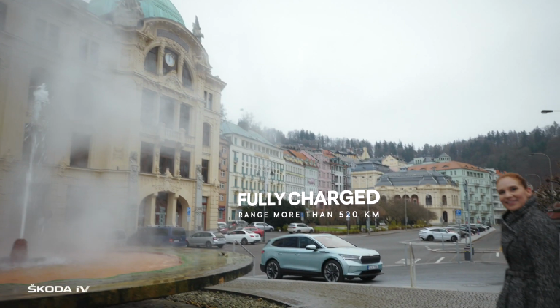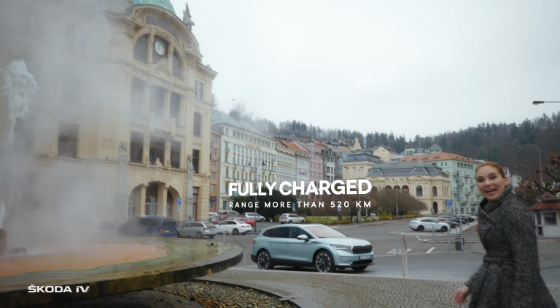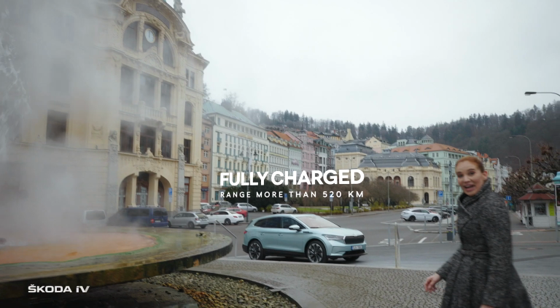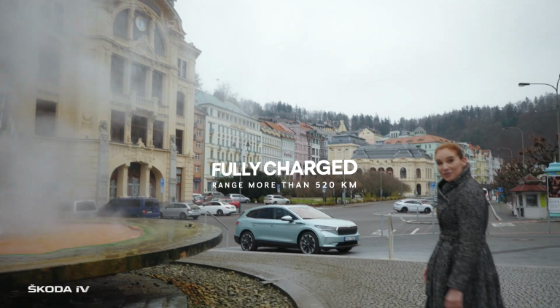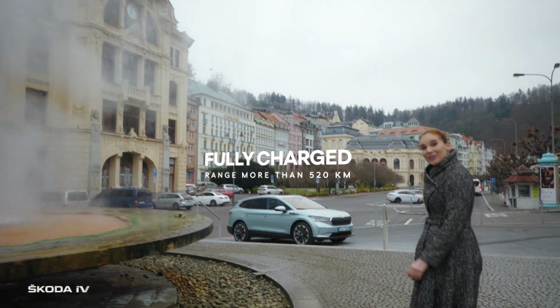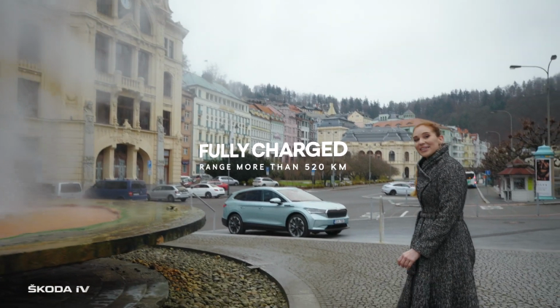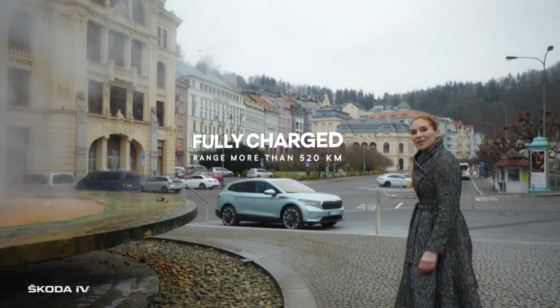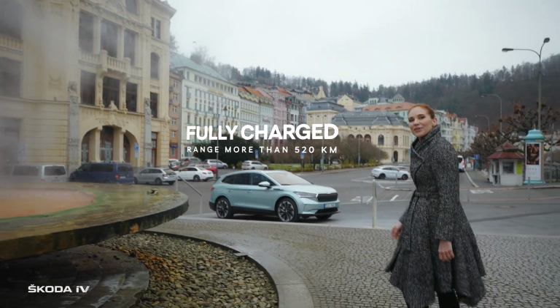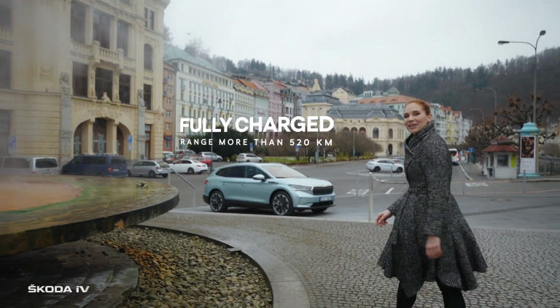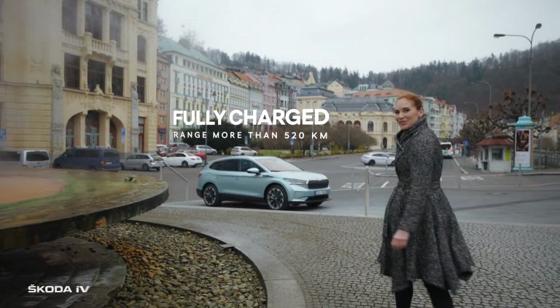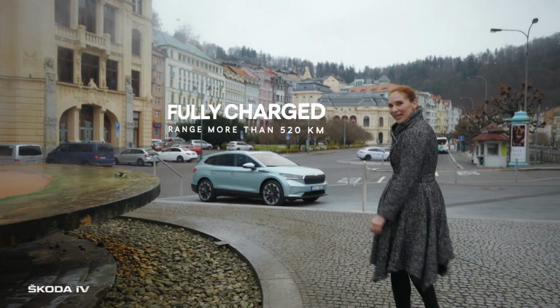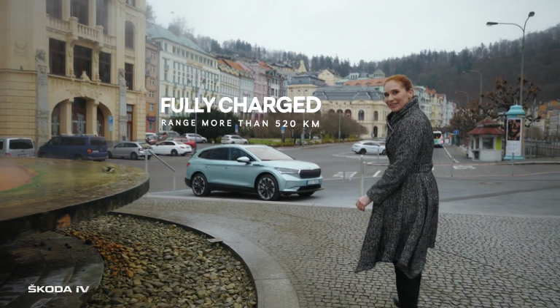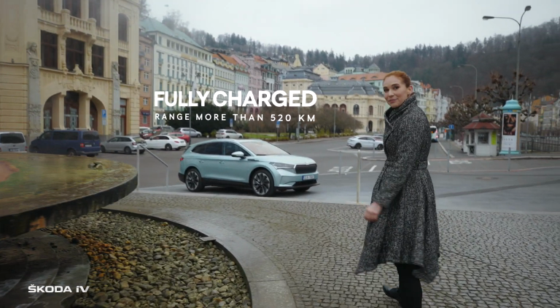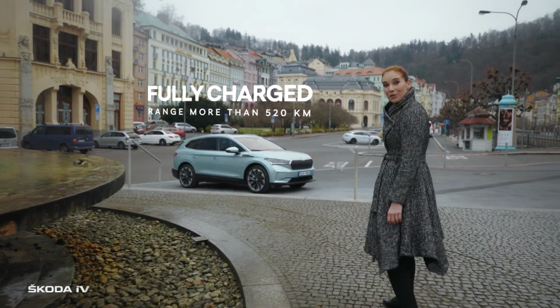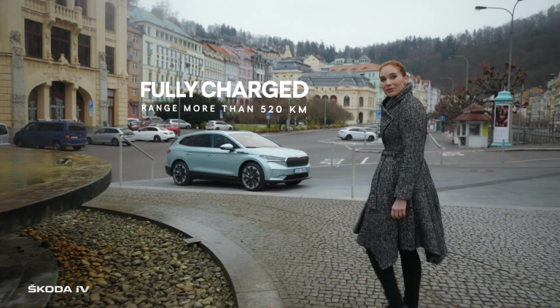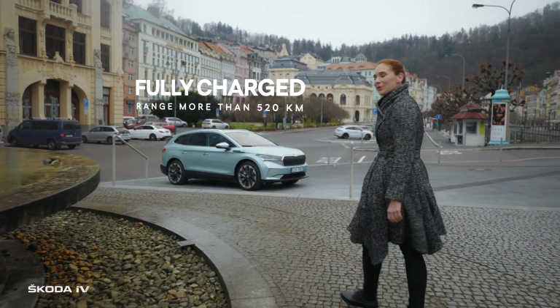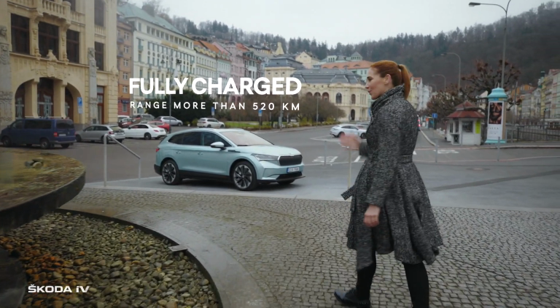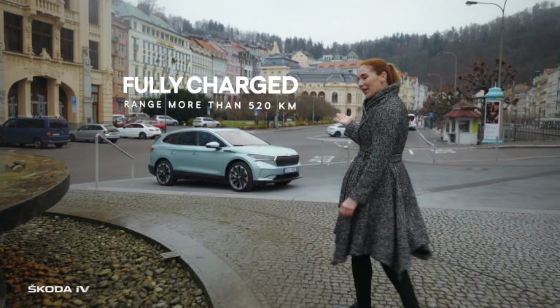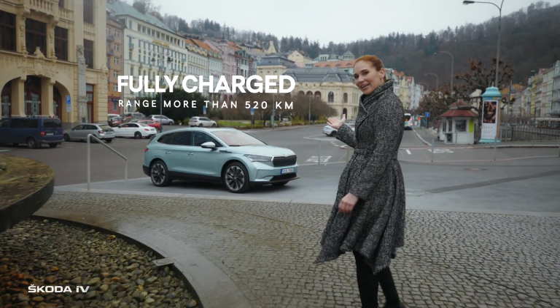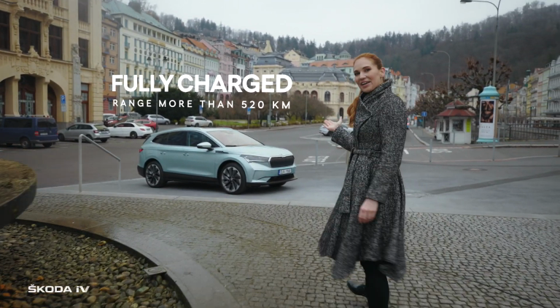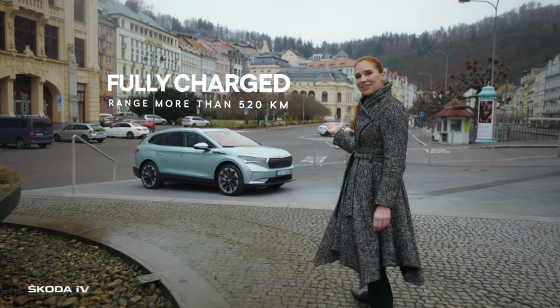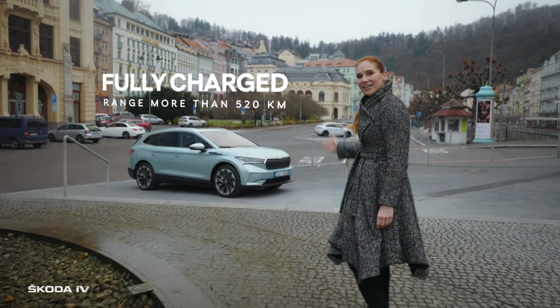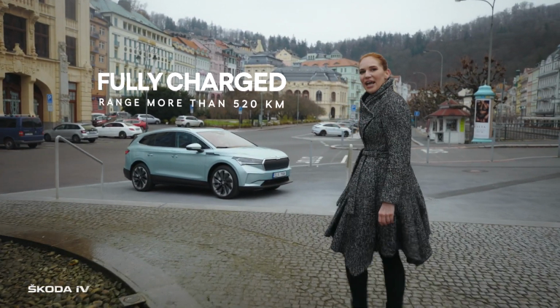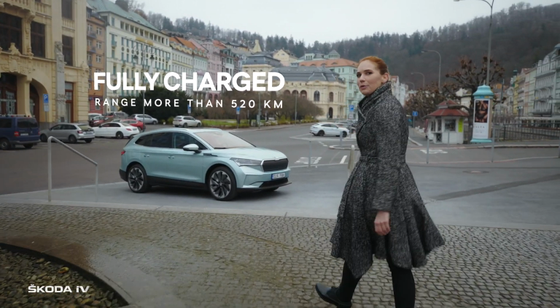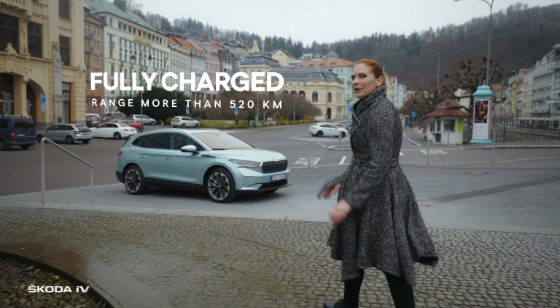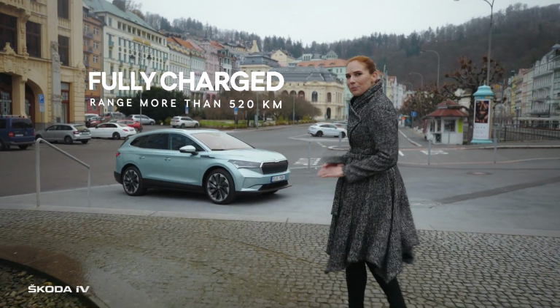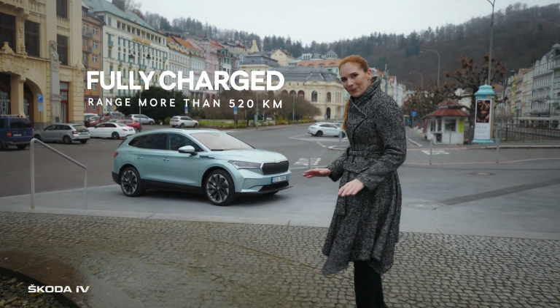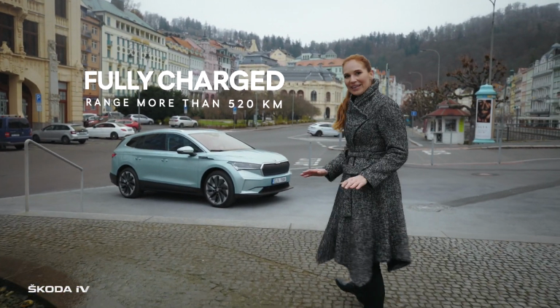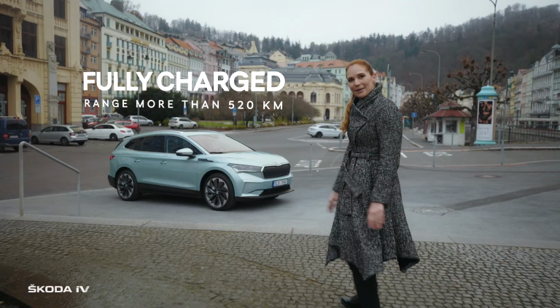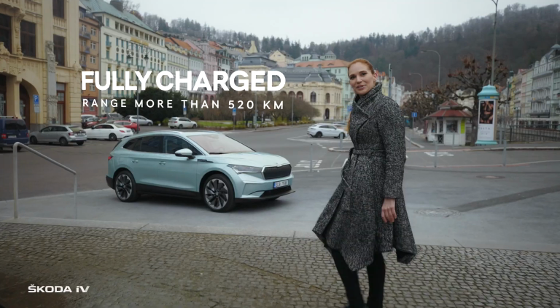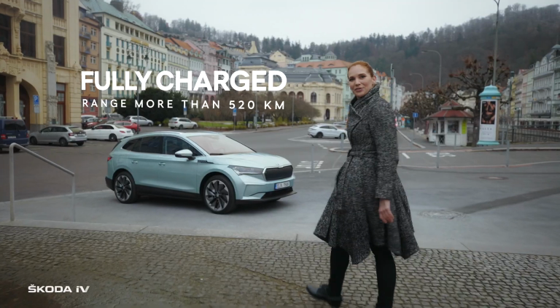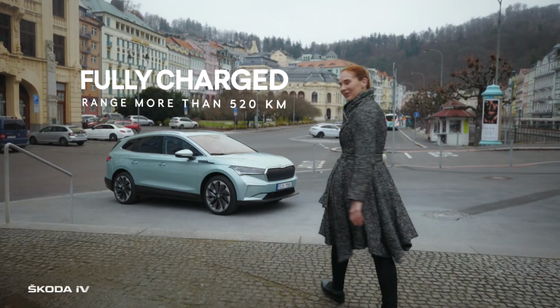And now, we are setting out to the countryside. Moreover, with the ENIAC IV, it will be completely emission-free.